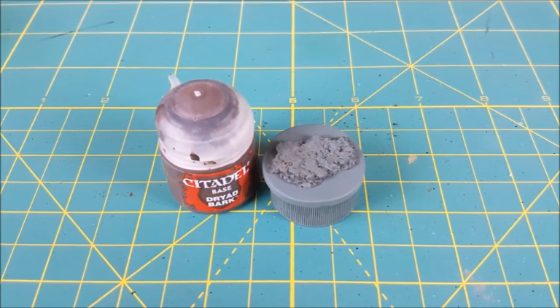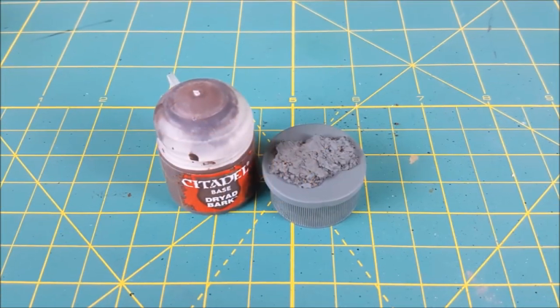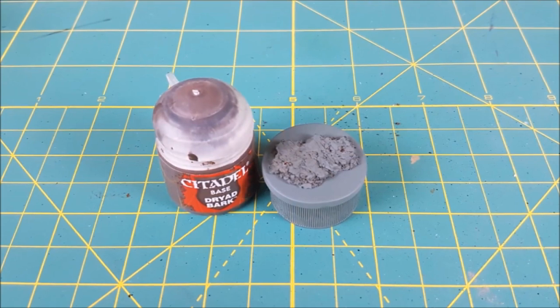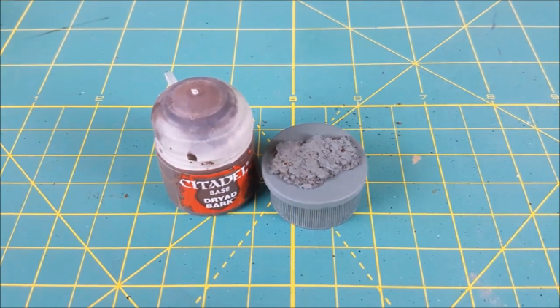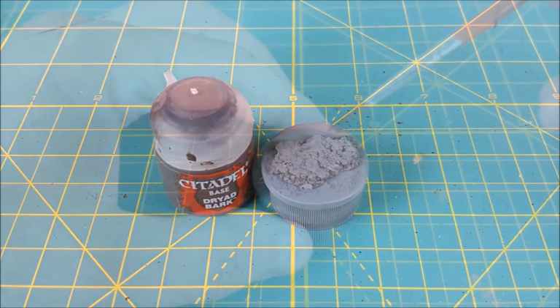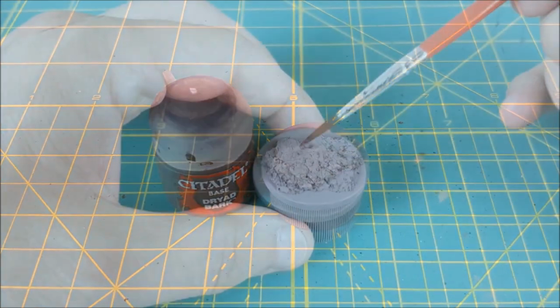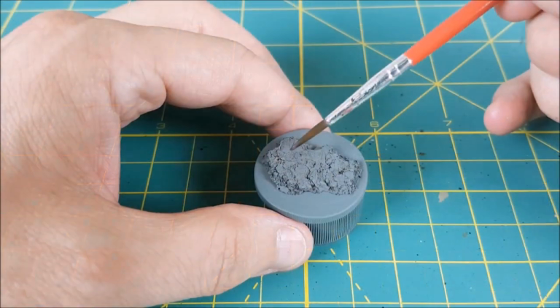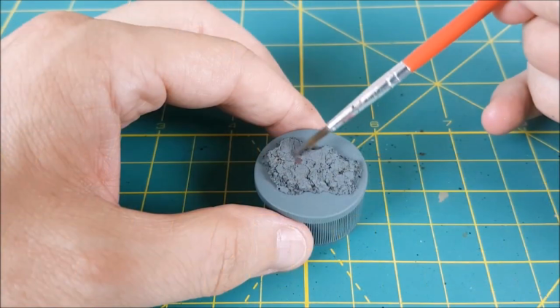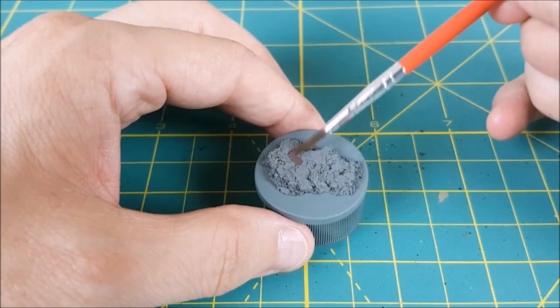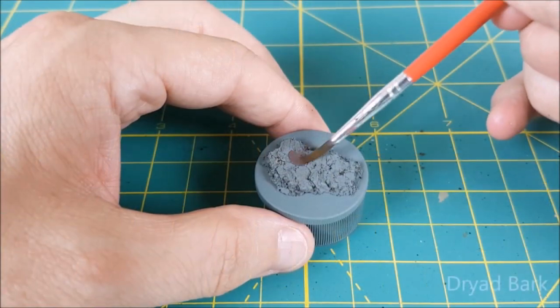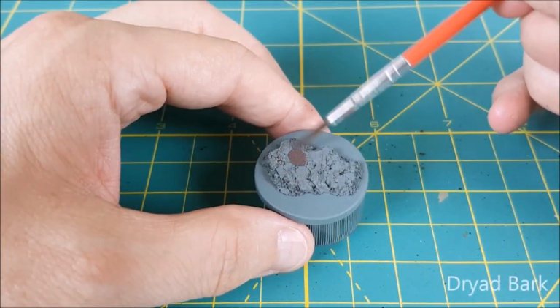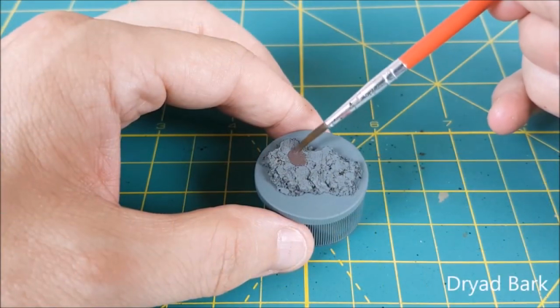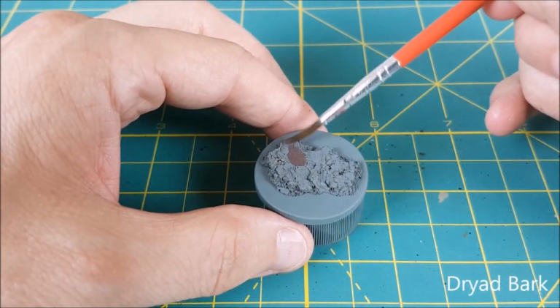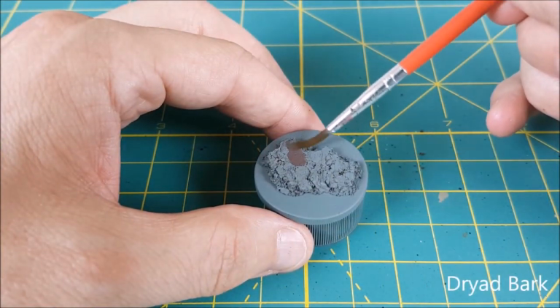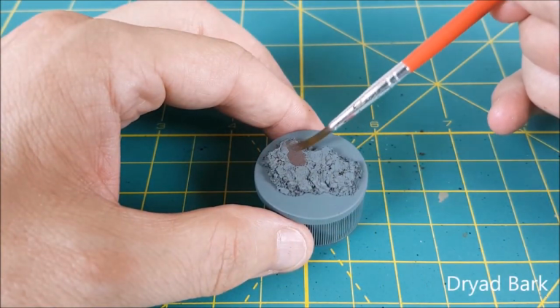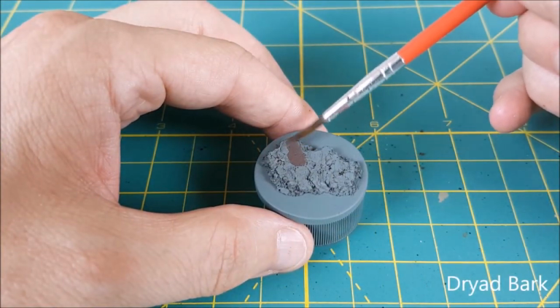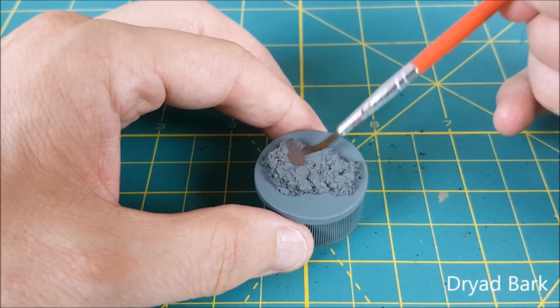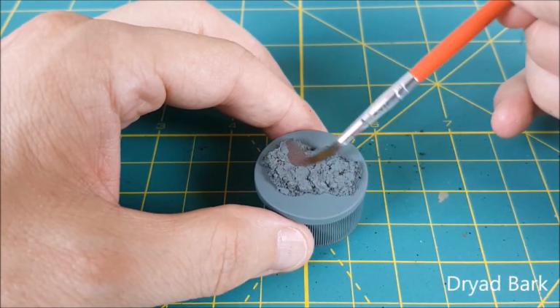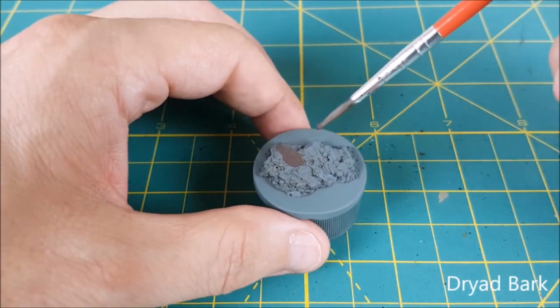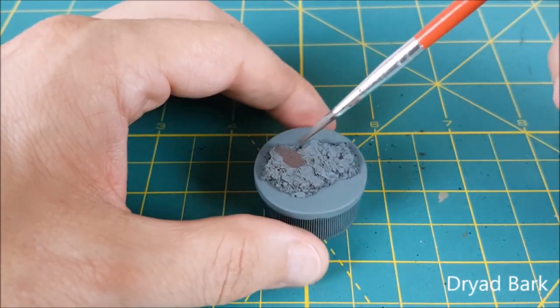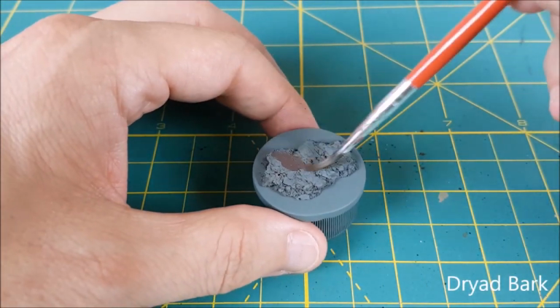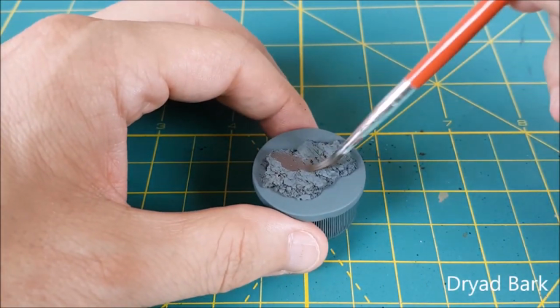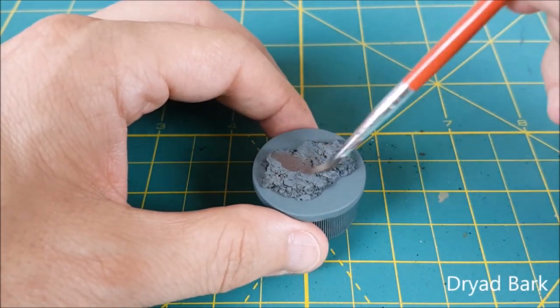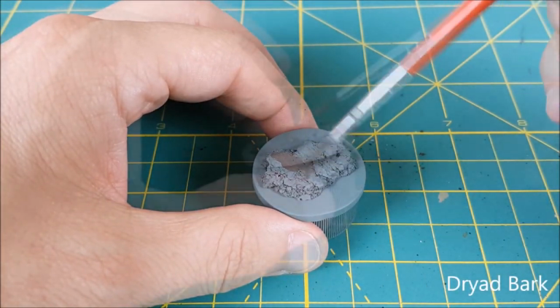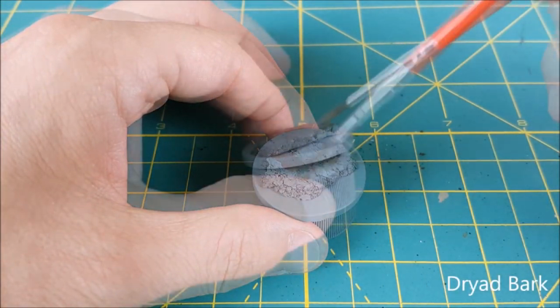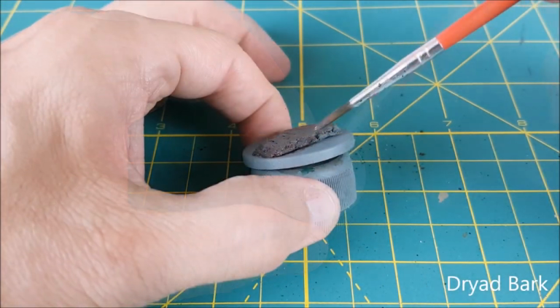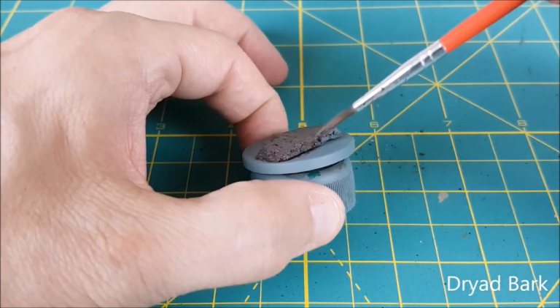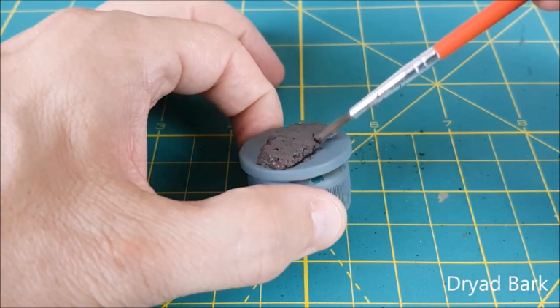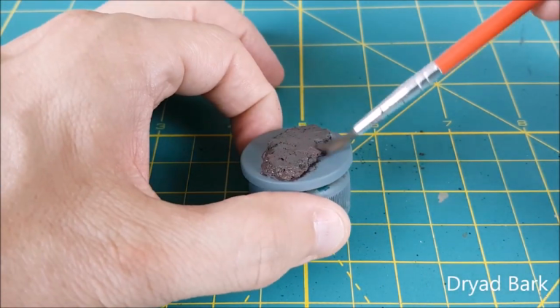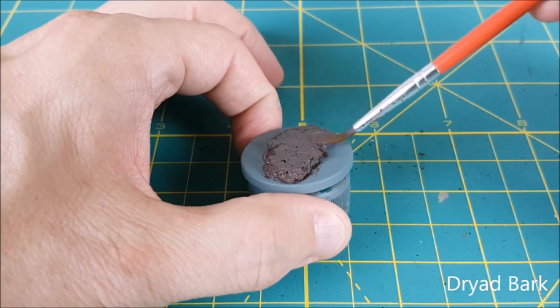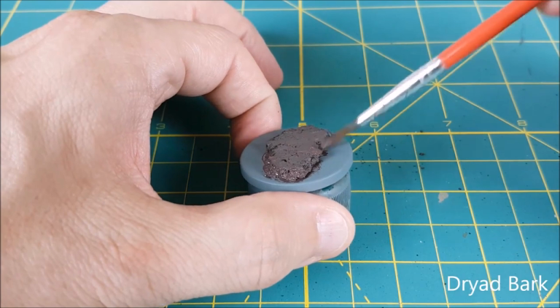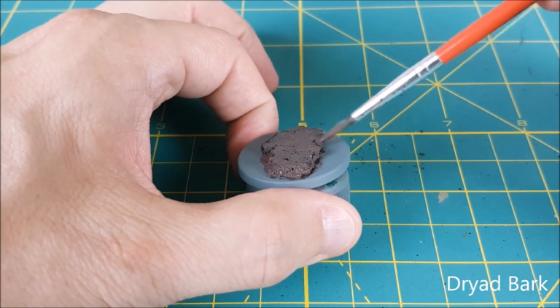After that, I'm painting the cork a dark brown. The cork is going to be a mound of dirt in the middle of this swamp.